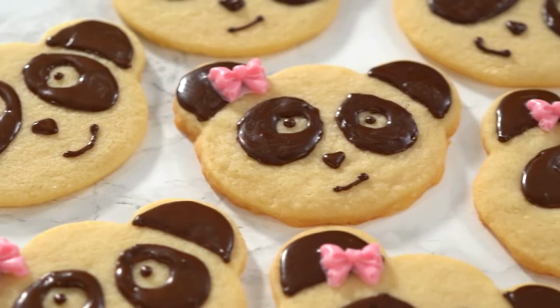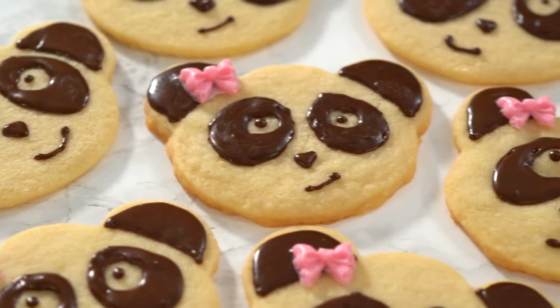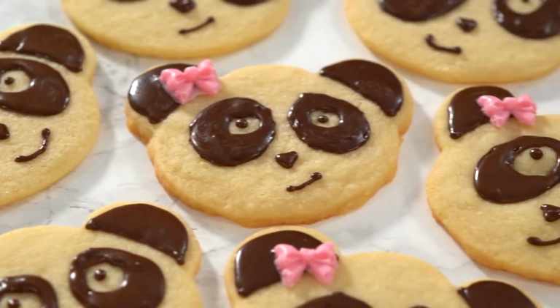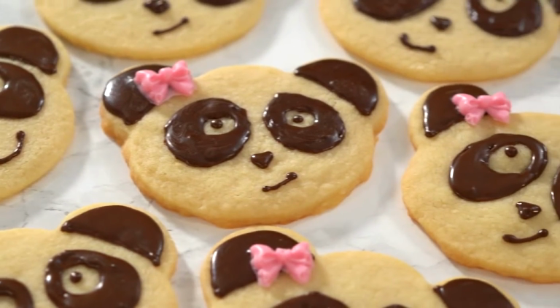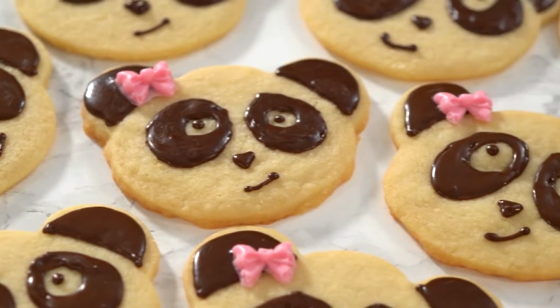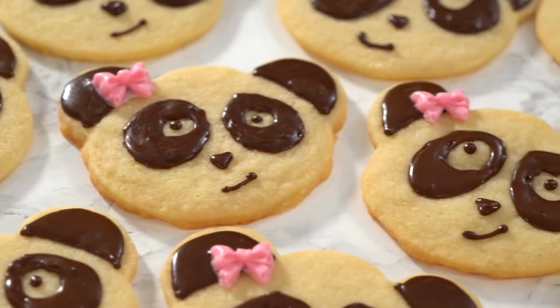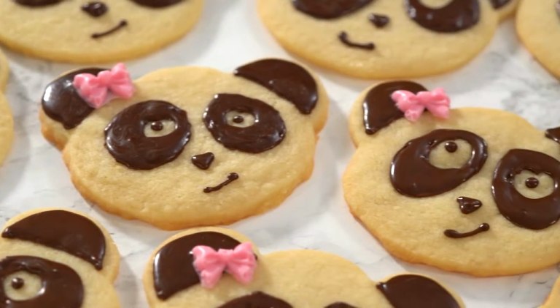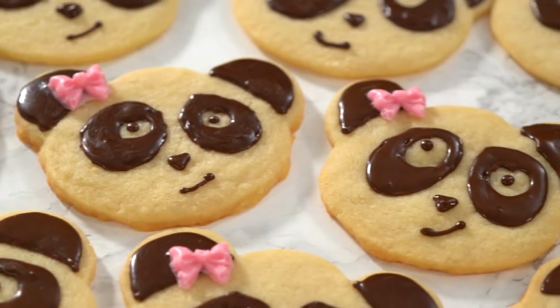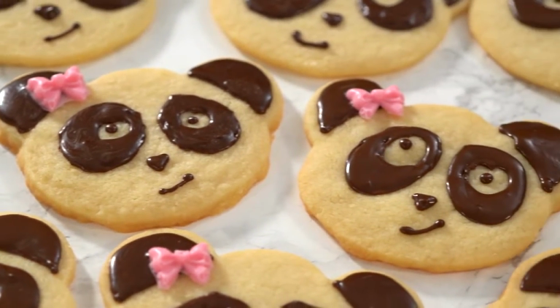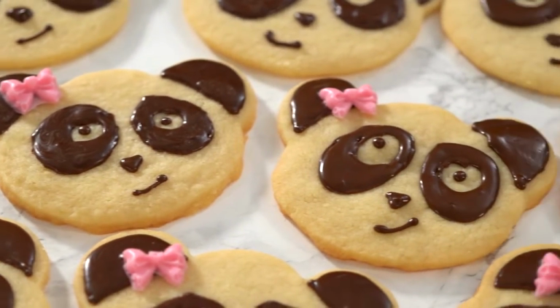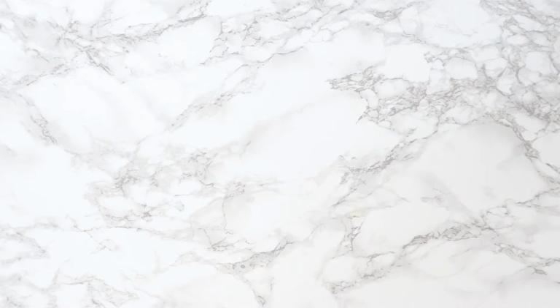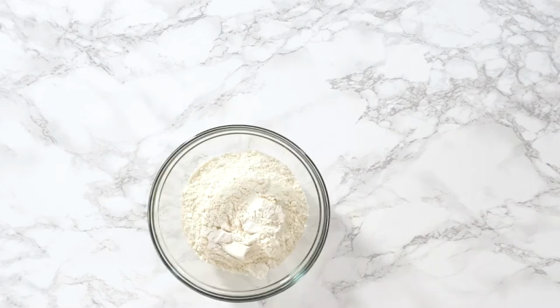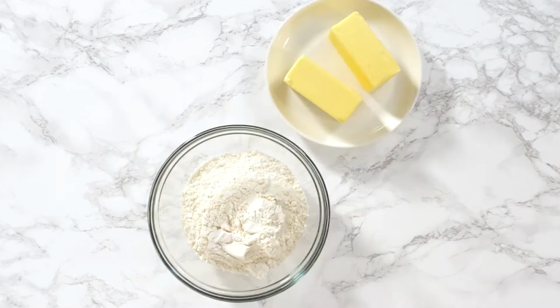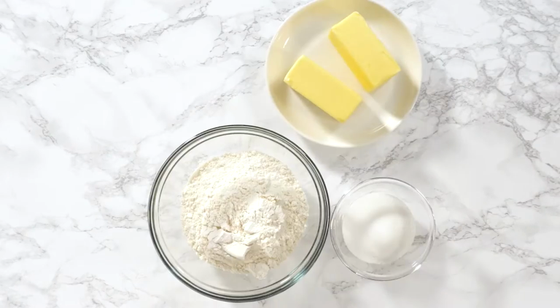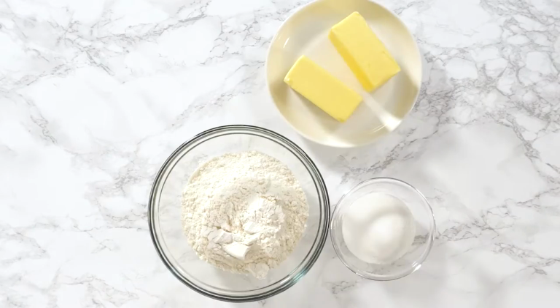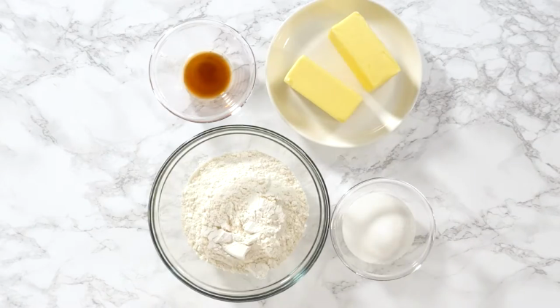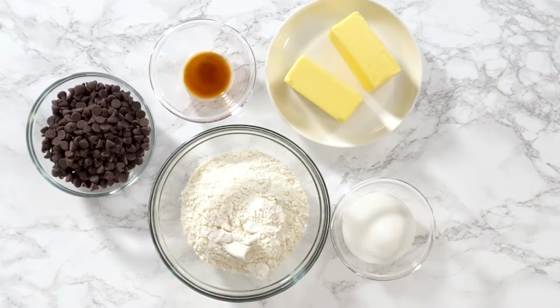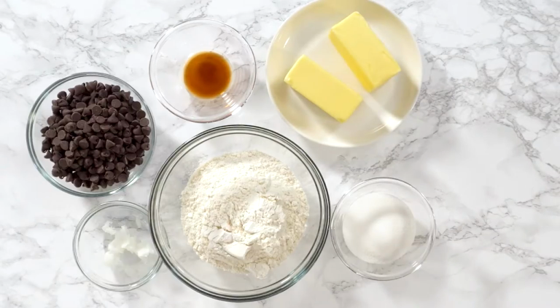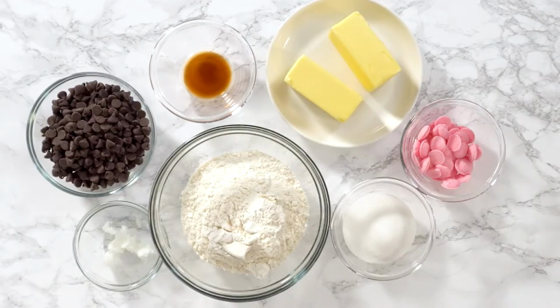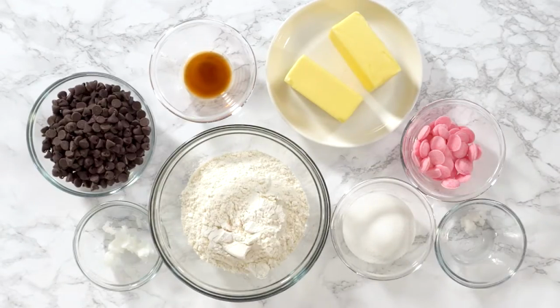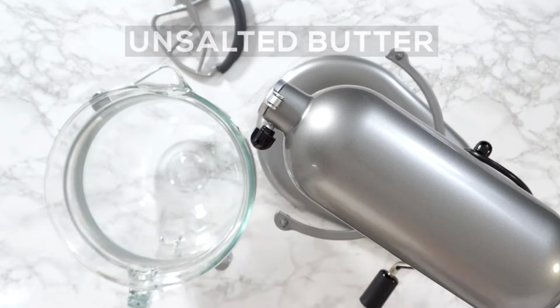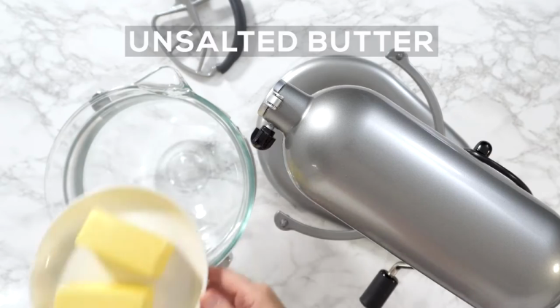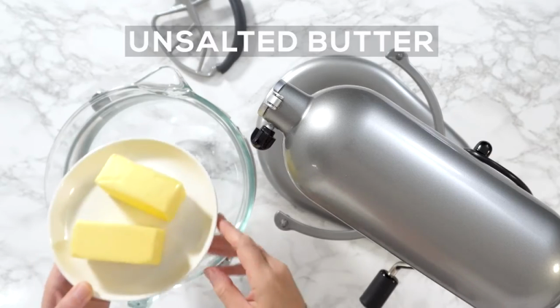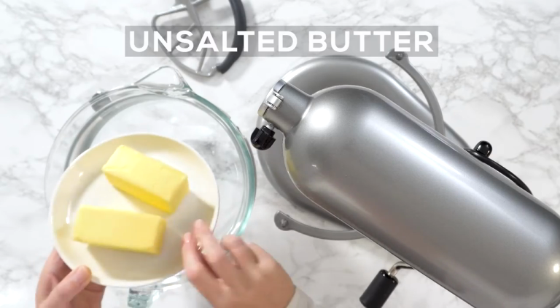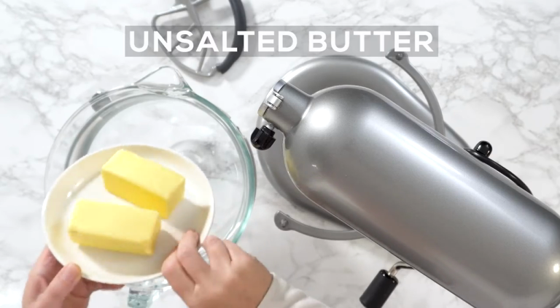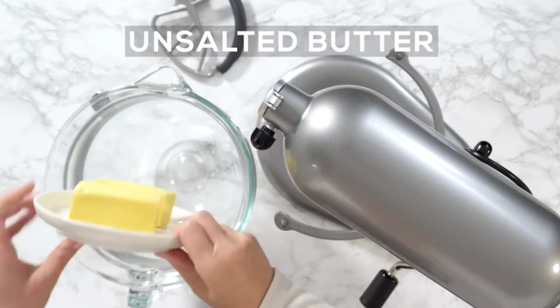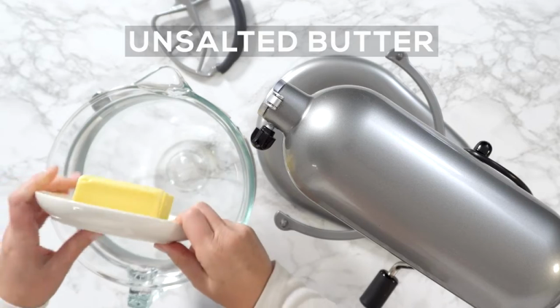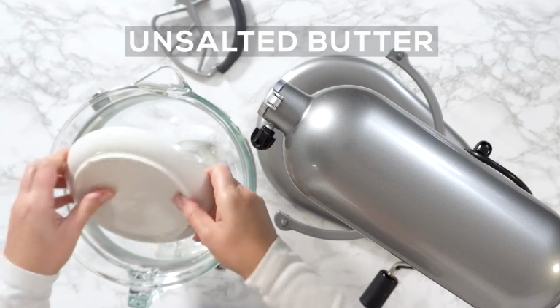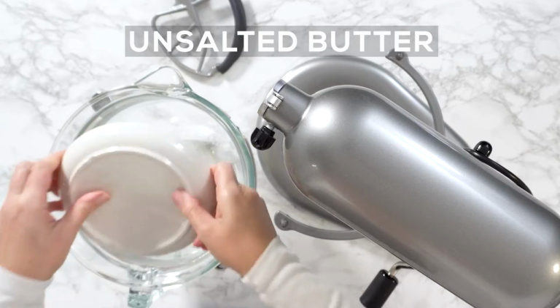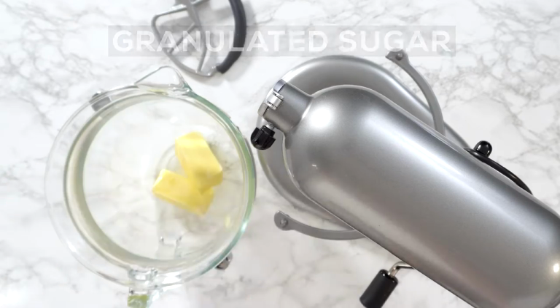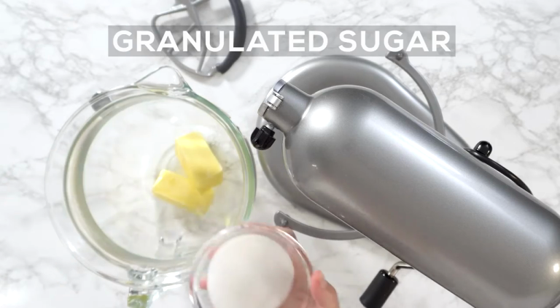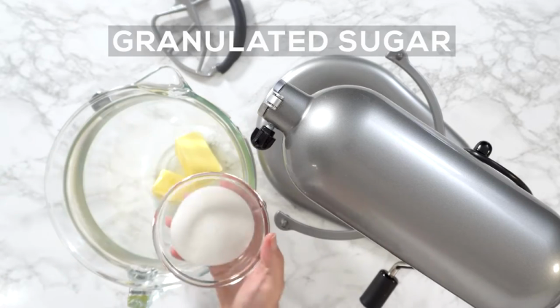Panda cookies with chocolate icing. I made these cookies for my daughter's 9th birthday.